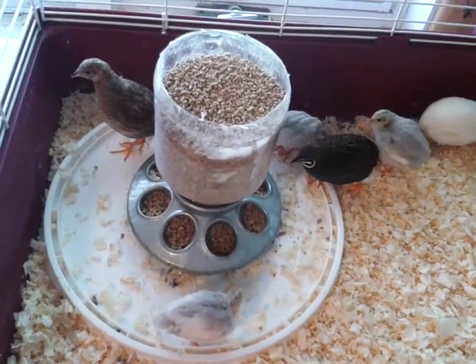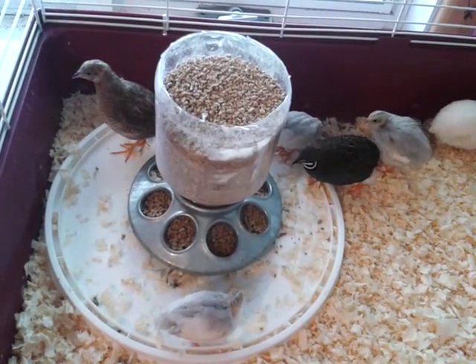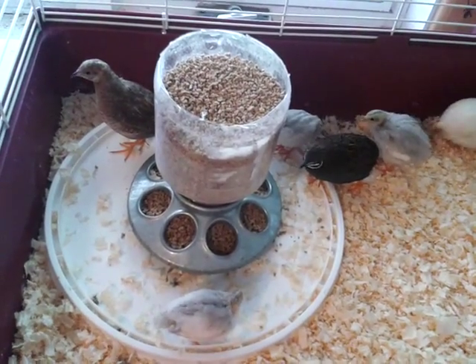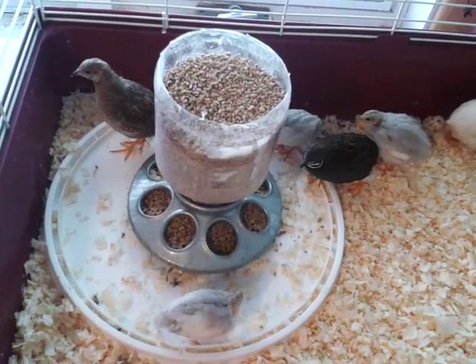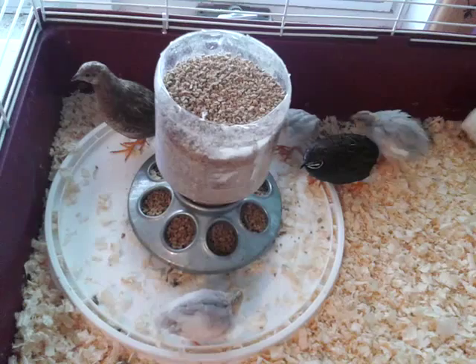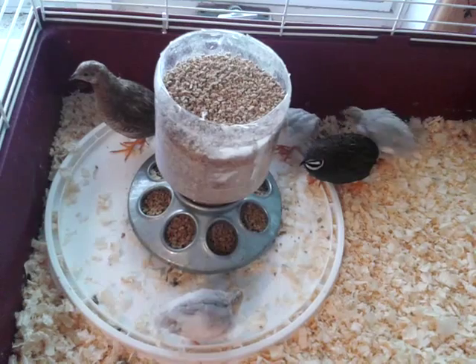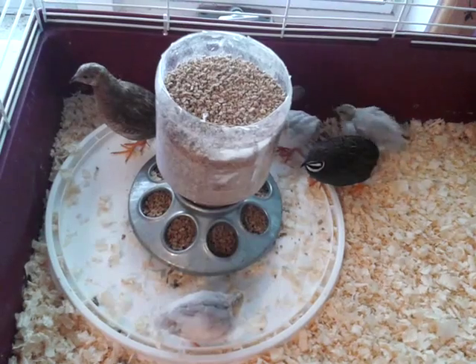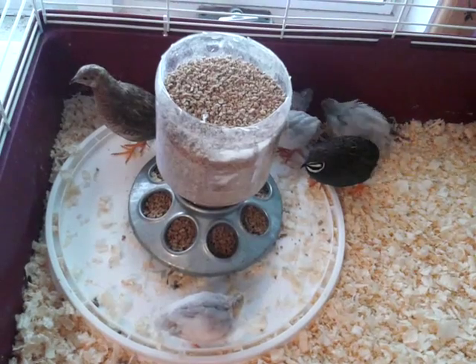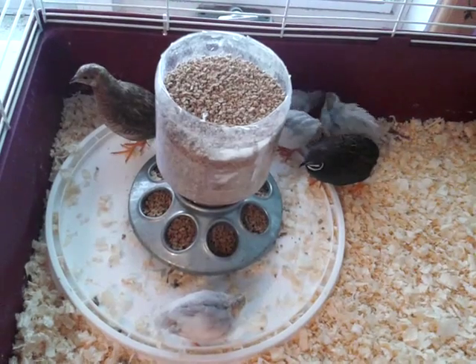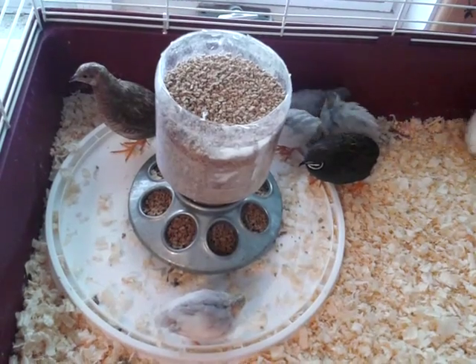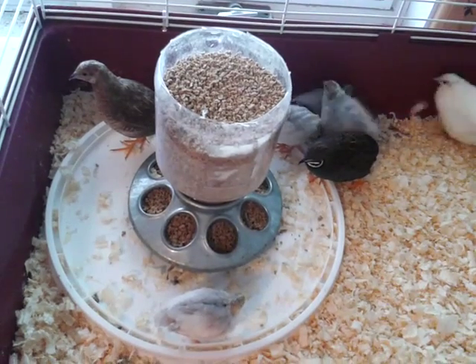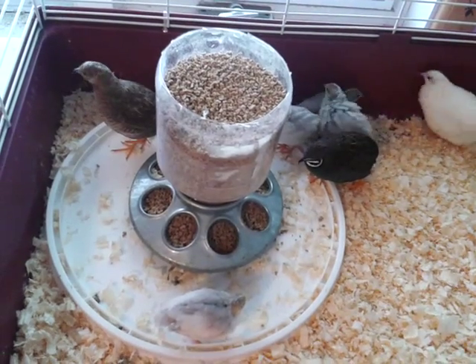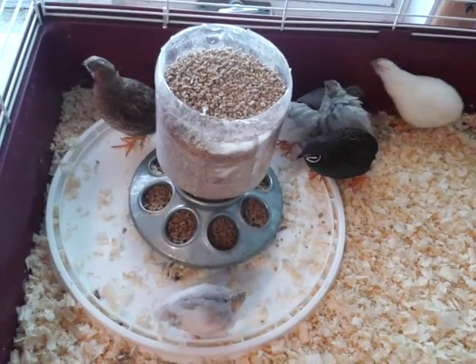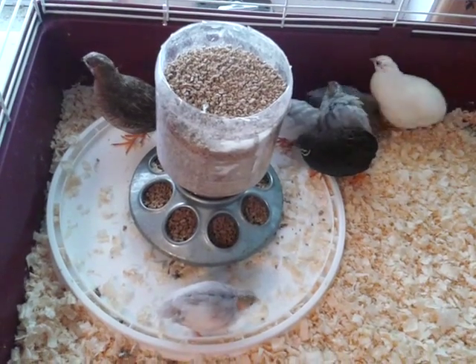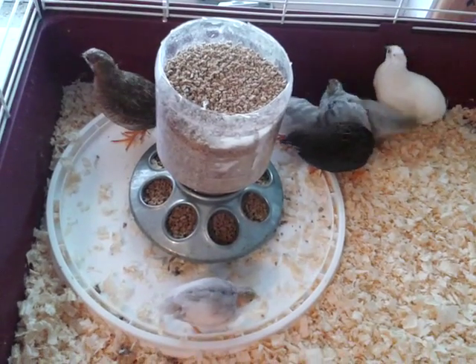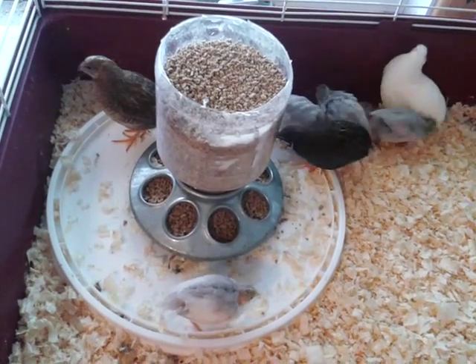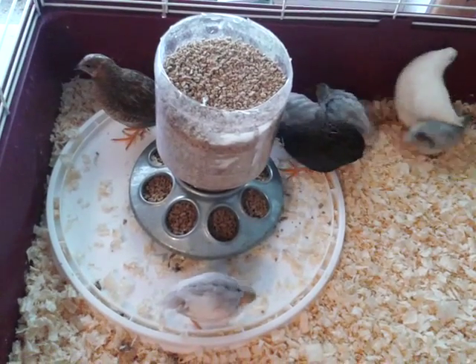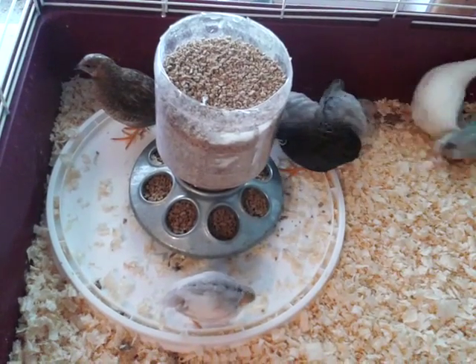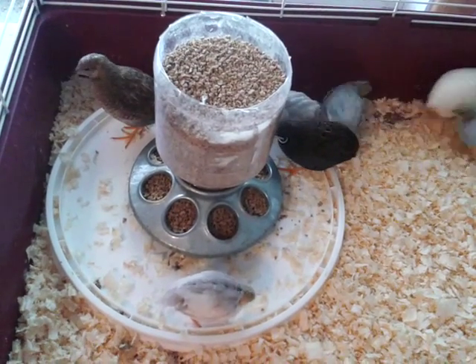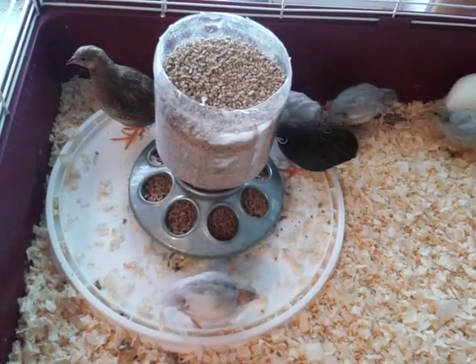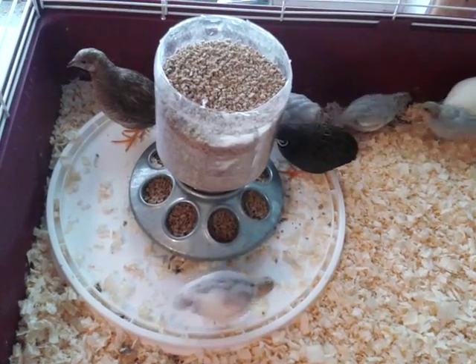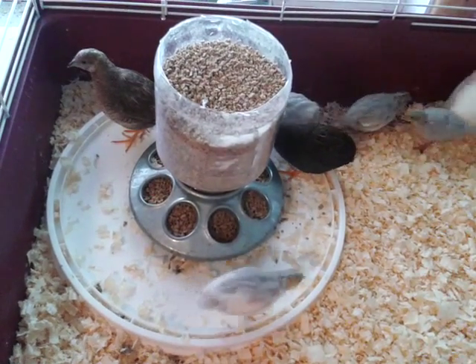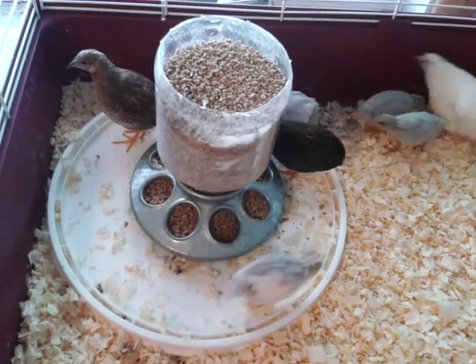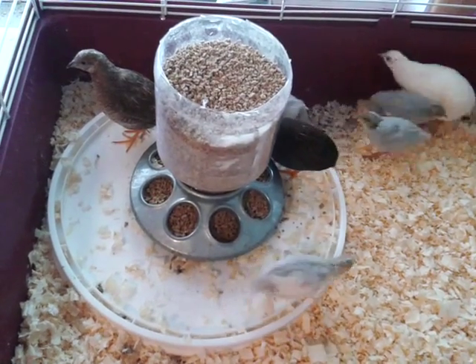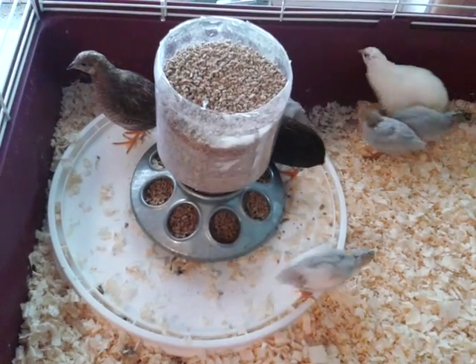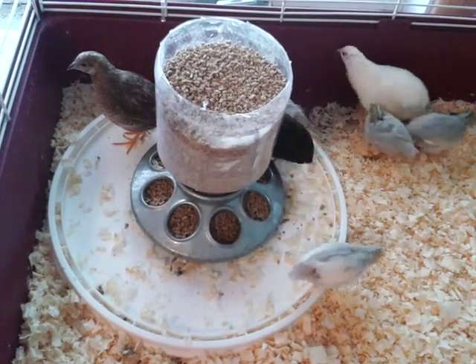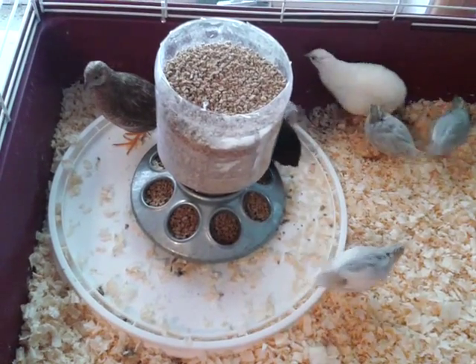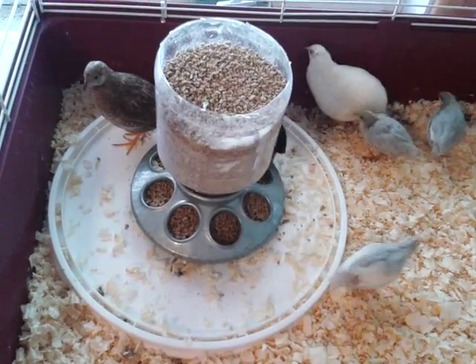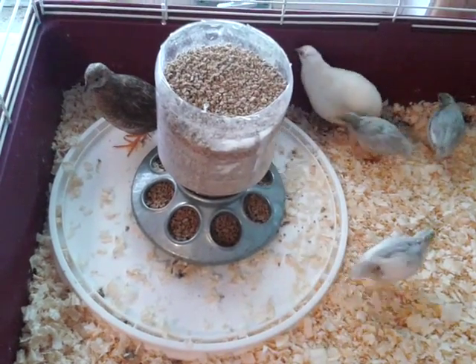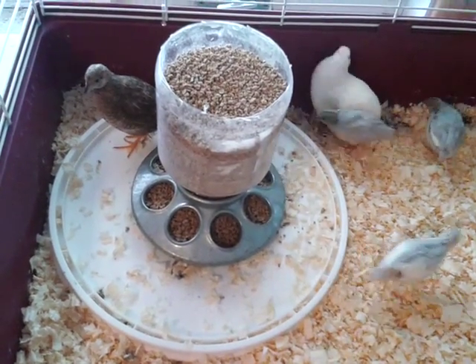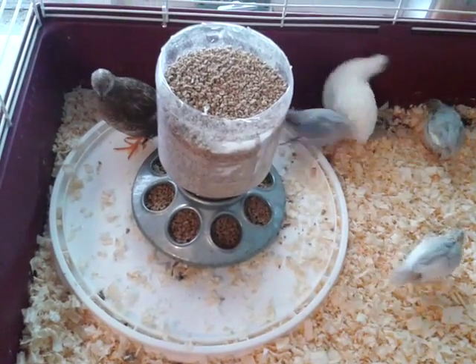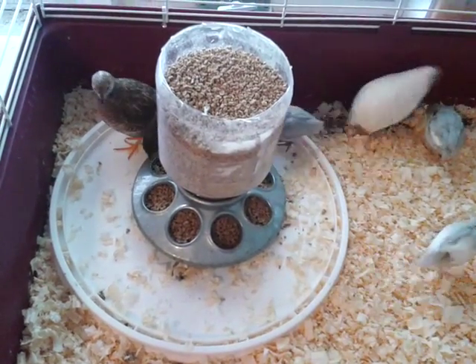I put a plastic bucket lid in there to put the food up on, so it keeps the sawdust out of the food dish.